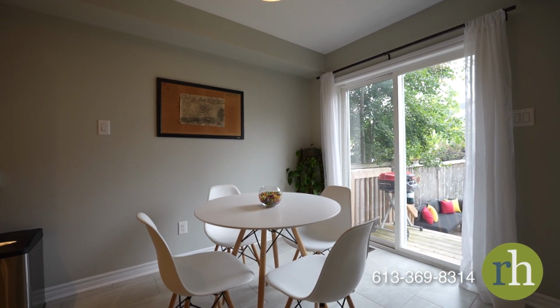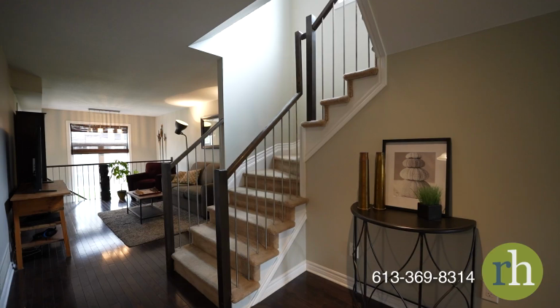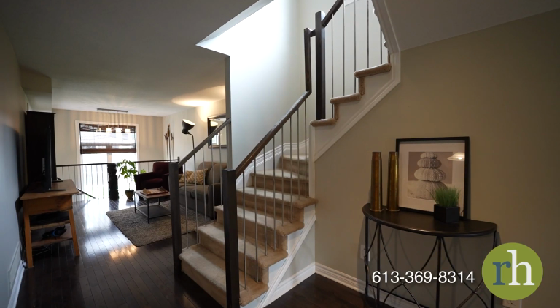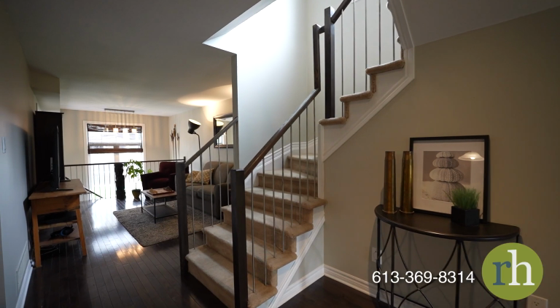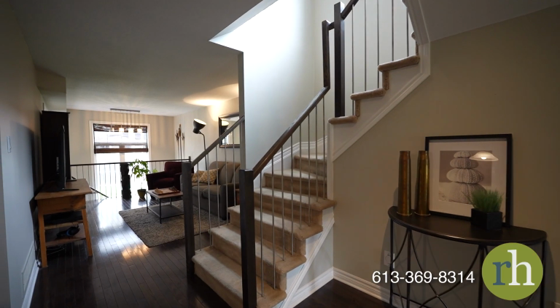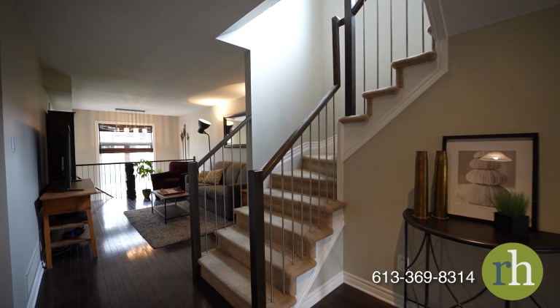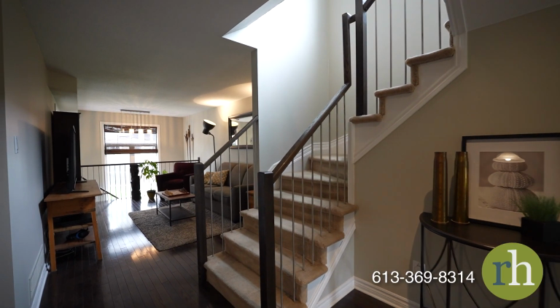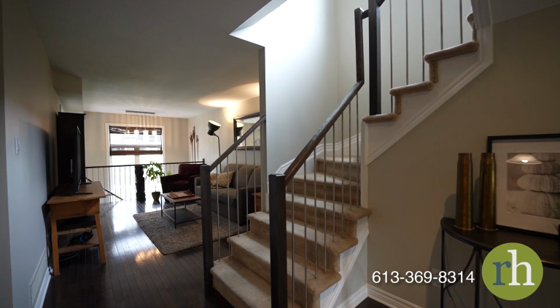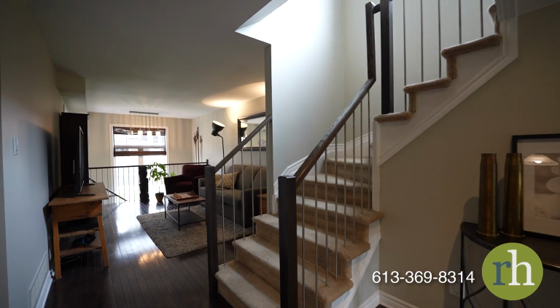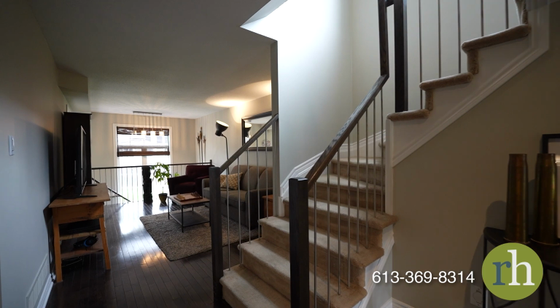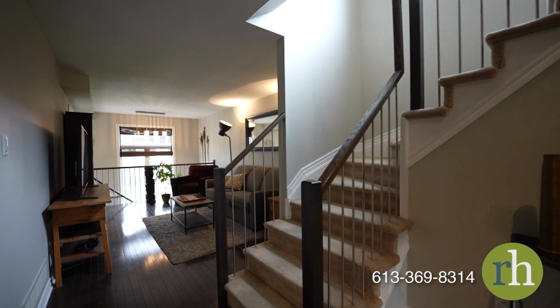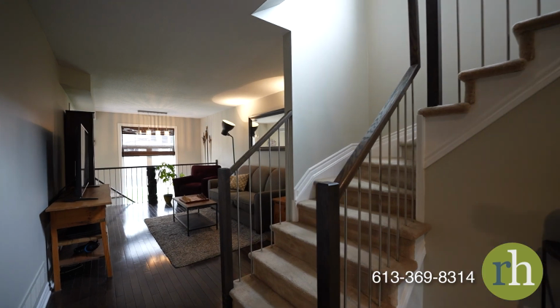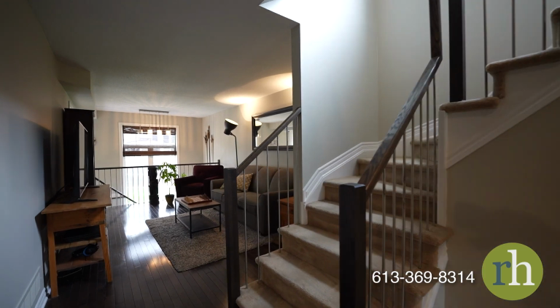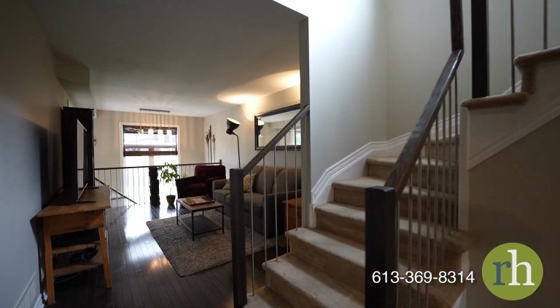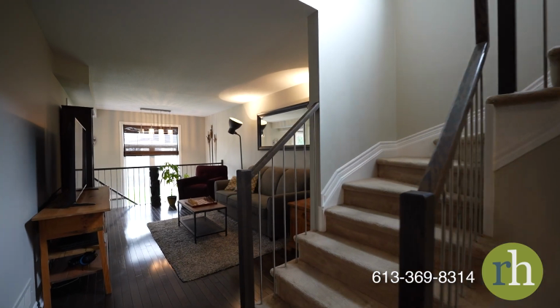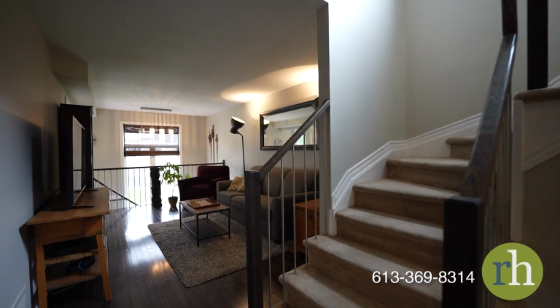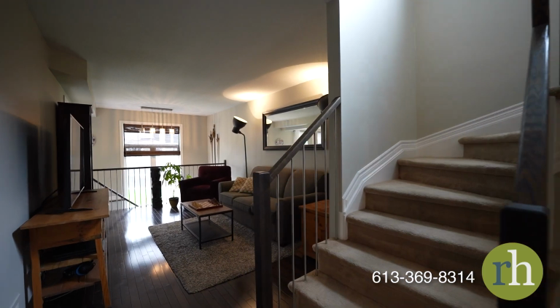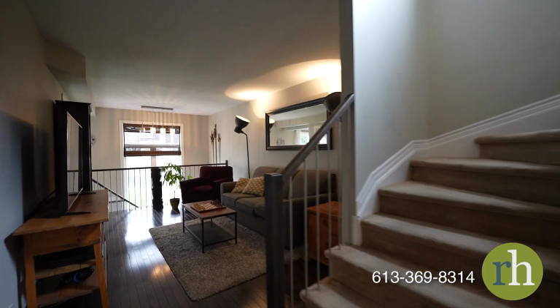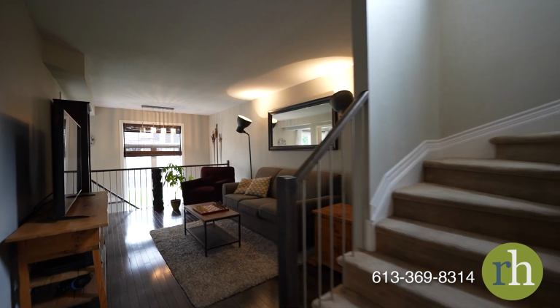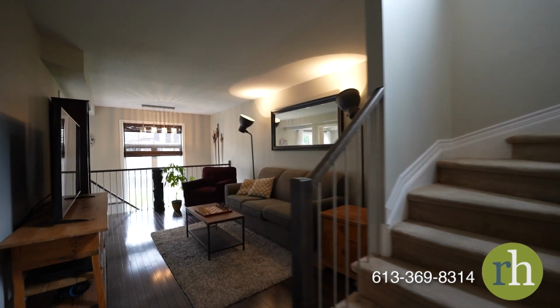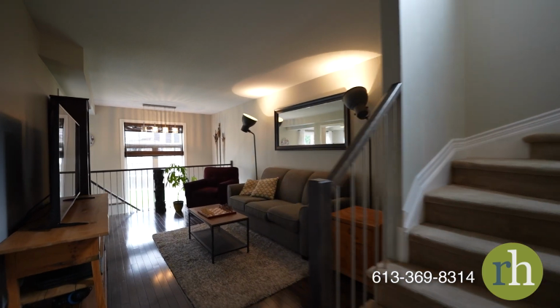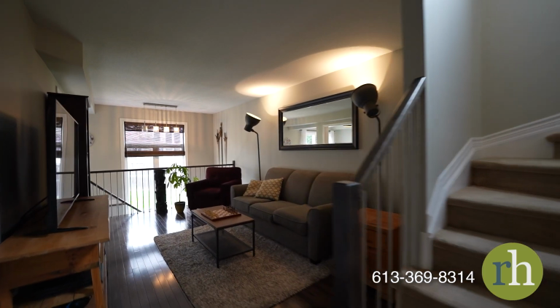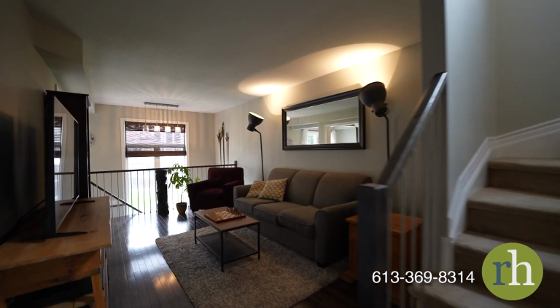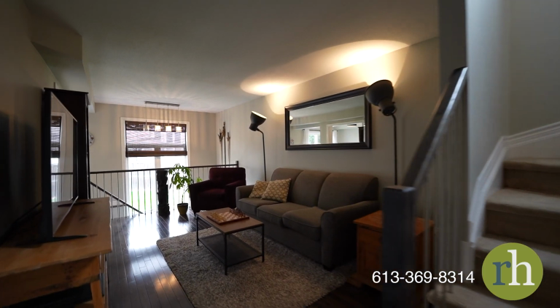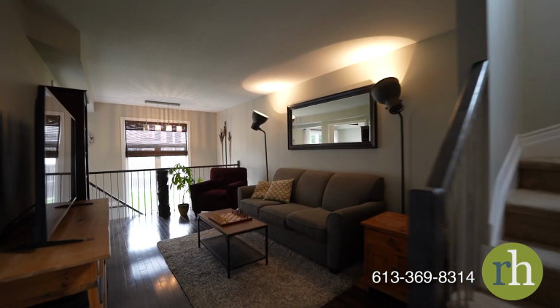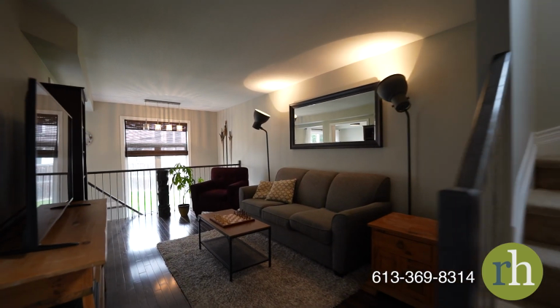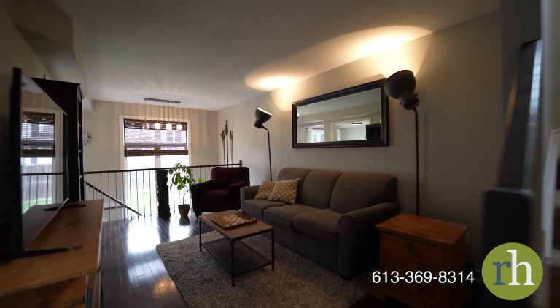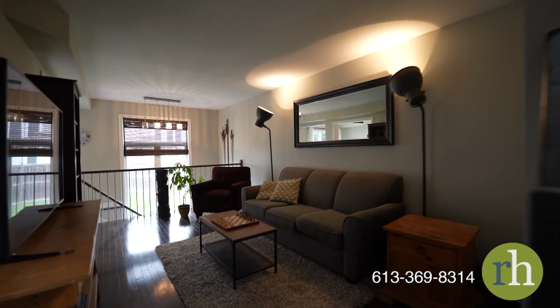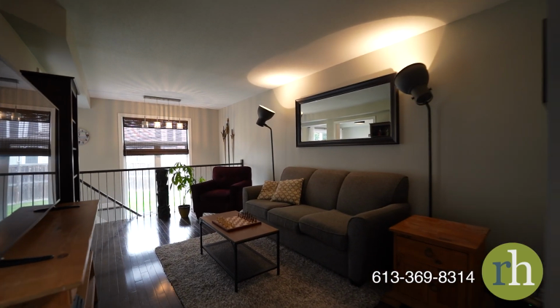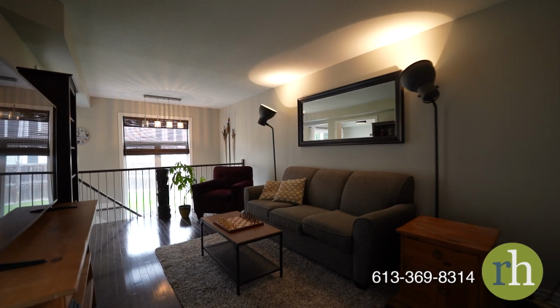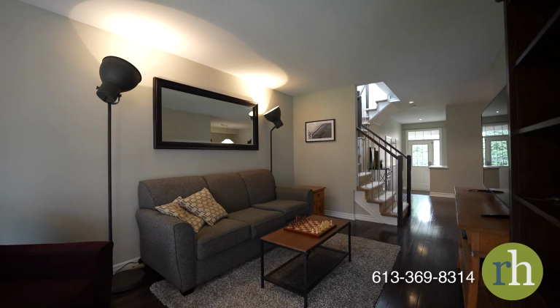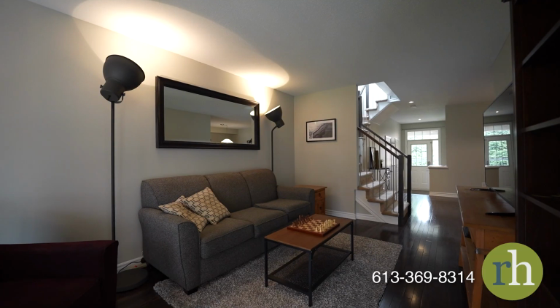When you're ready to relax, the living room provides an ideal retreat with a functional layout and a bright atmosphere.